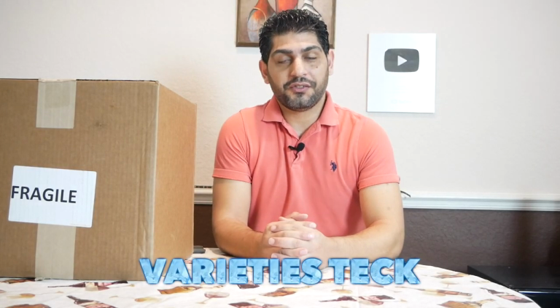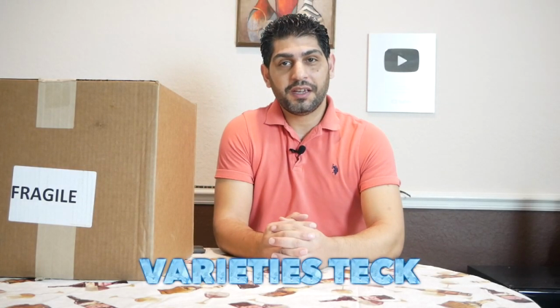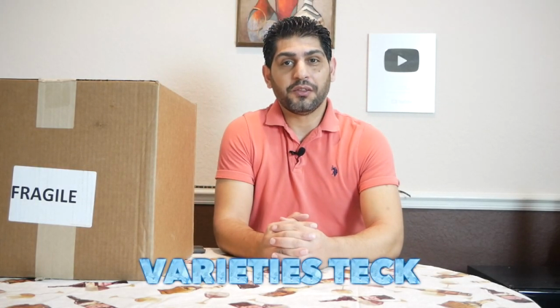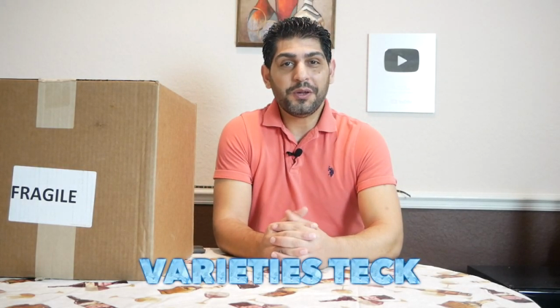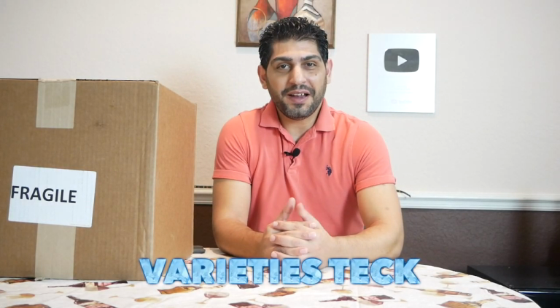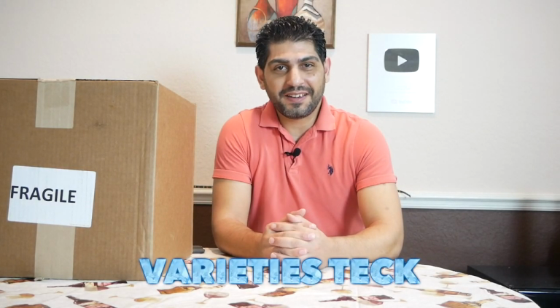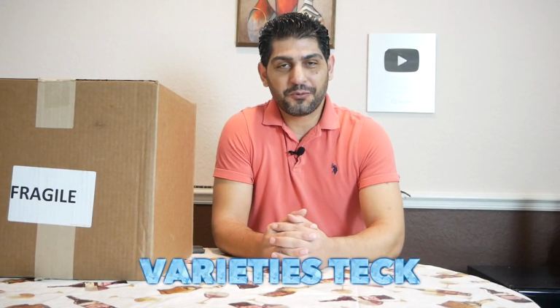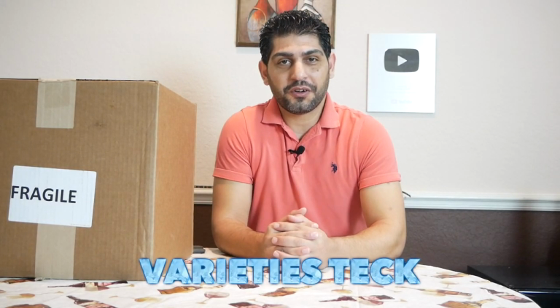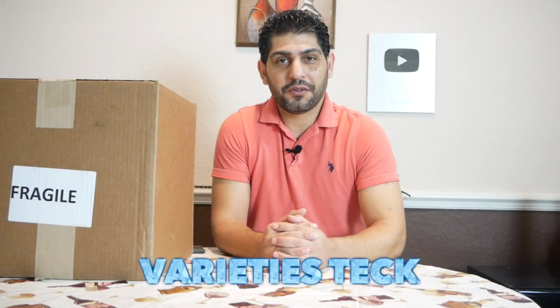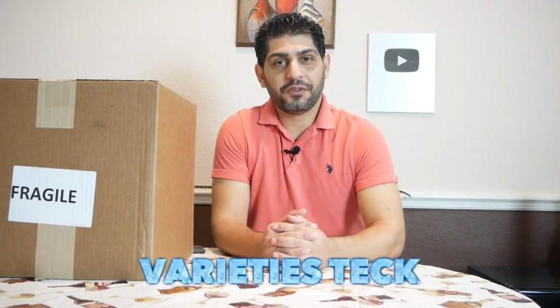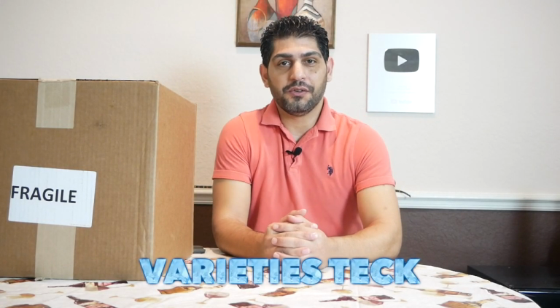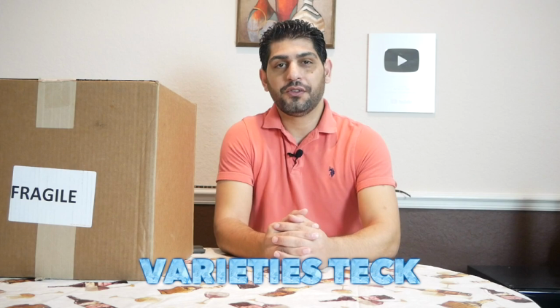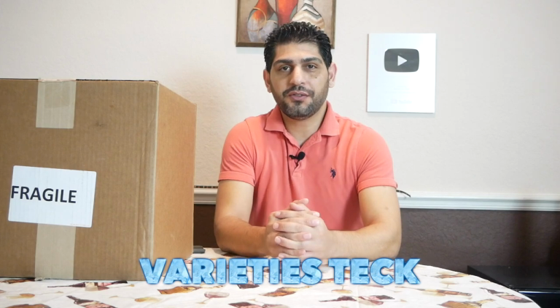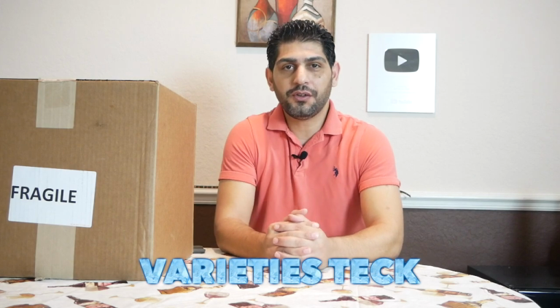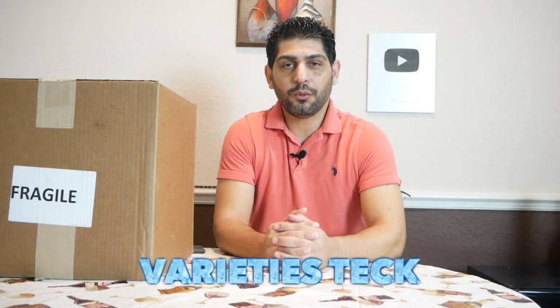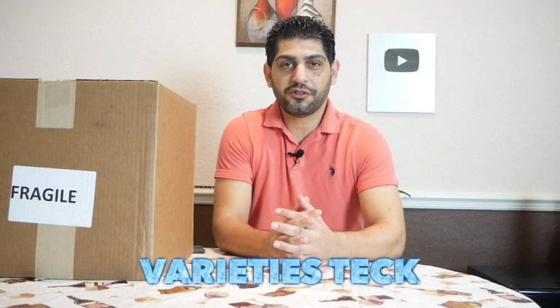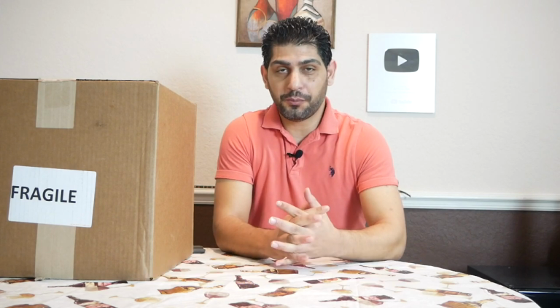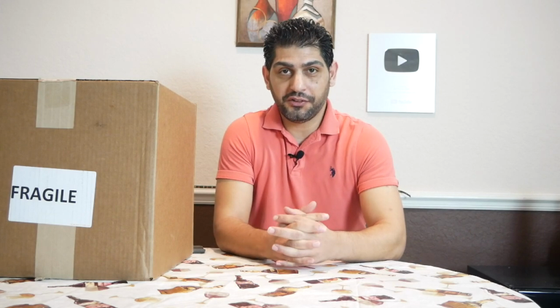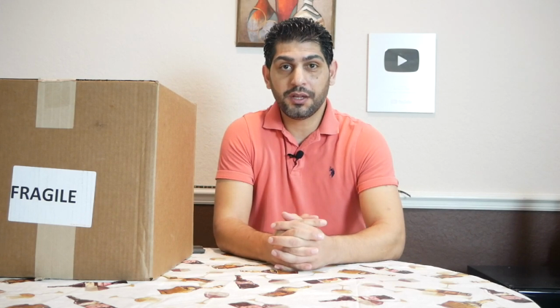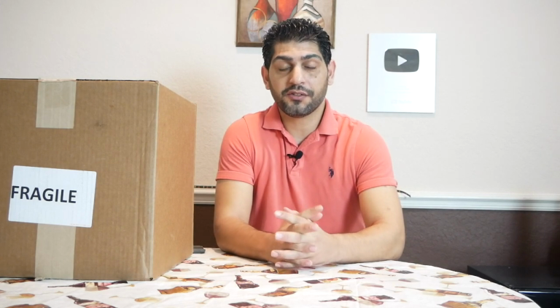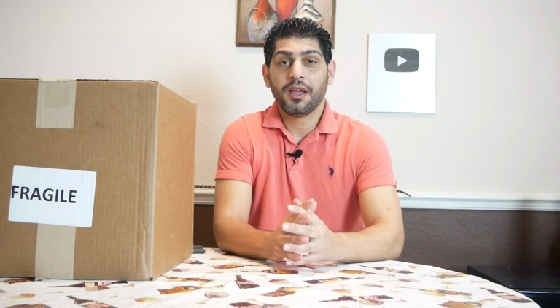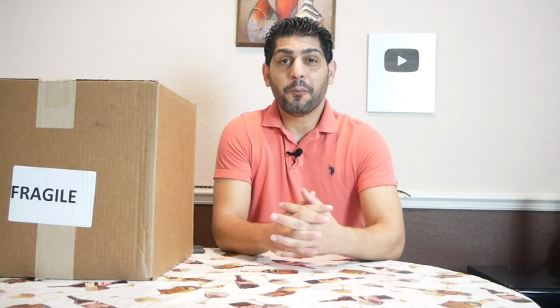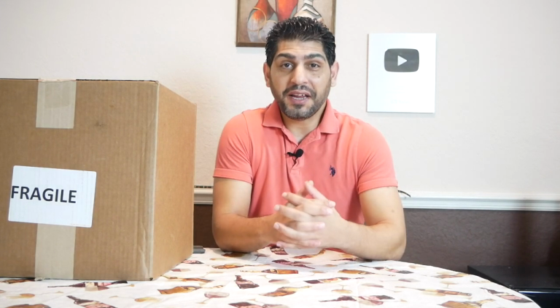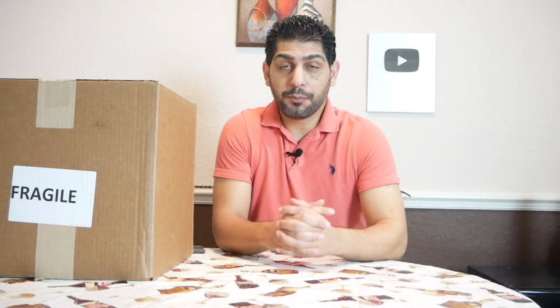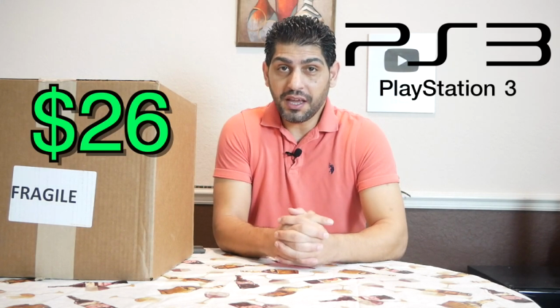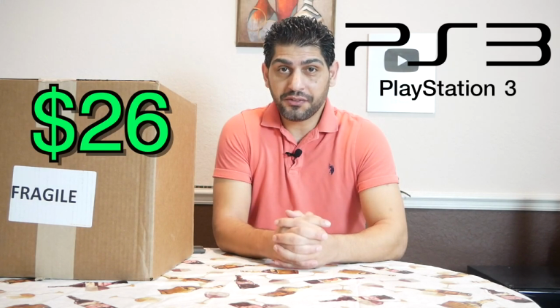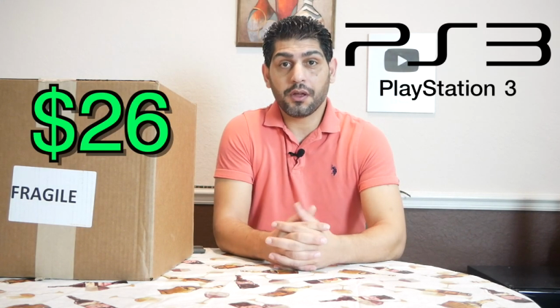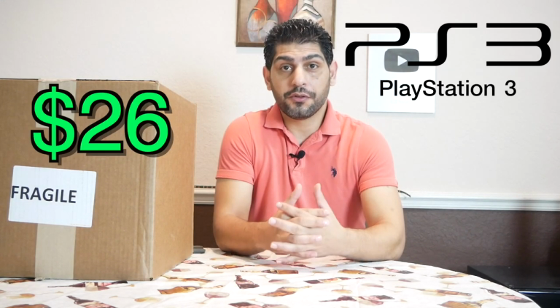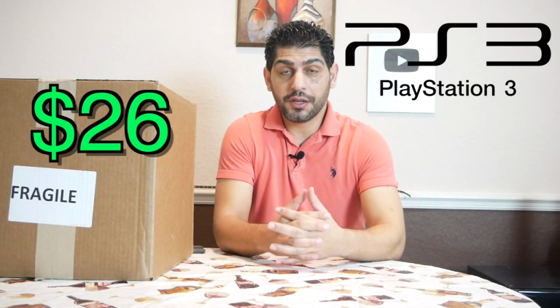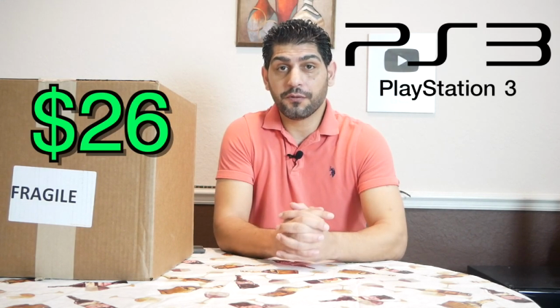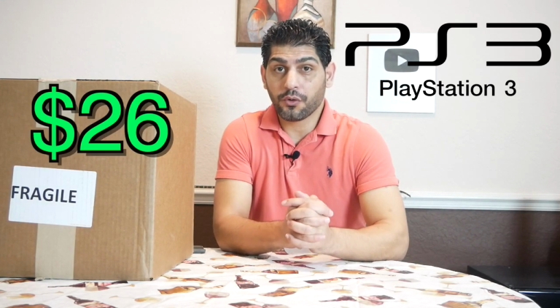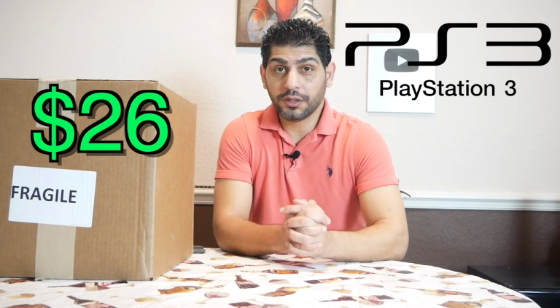Welcome everyone to Variety Stick, and we're back again for another video. In today's video I will share my experience buying a PS3 for only $26 from Goodwill.